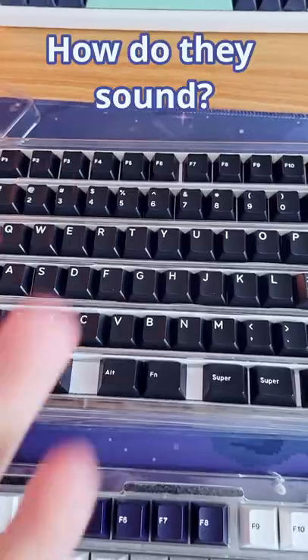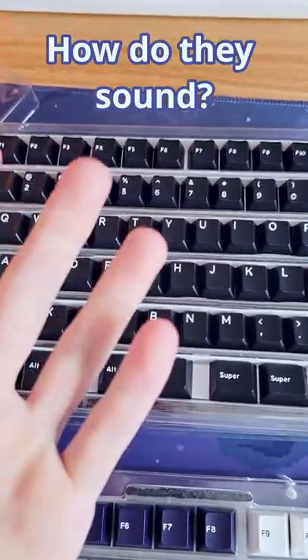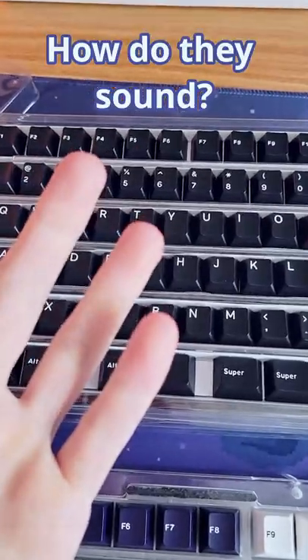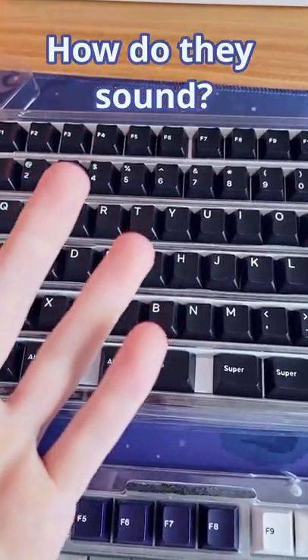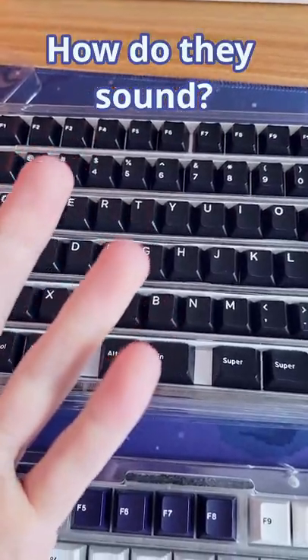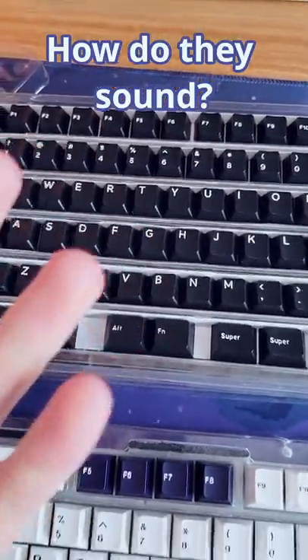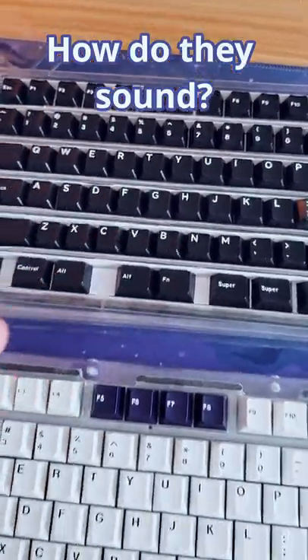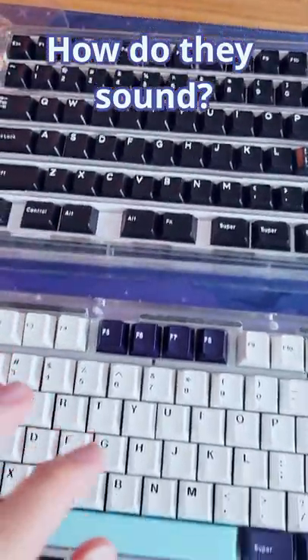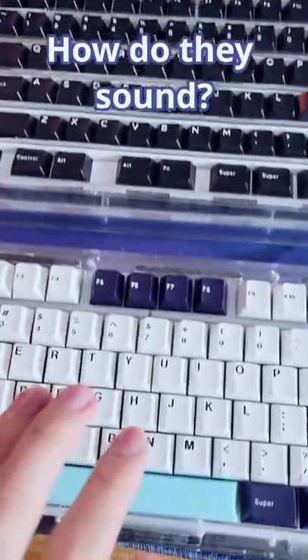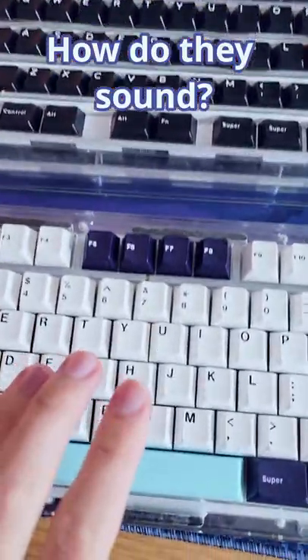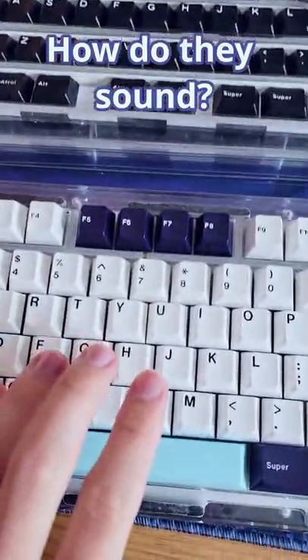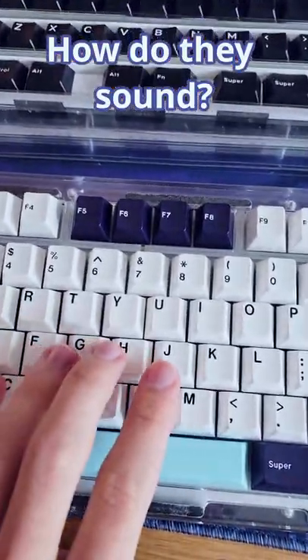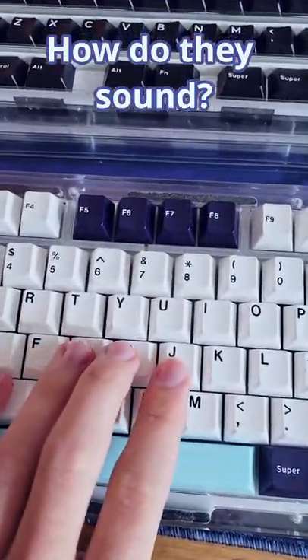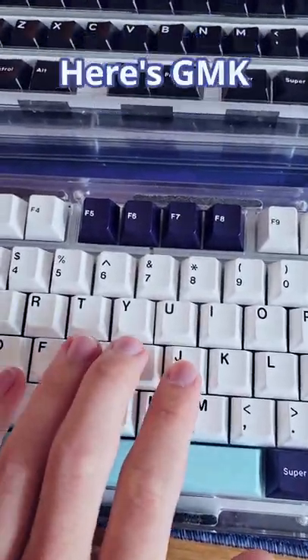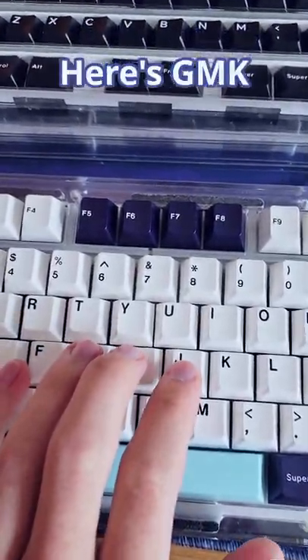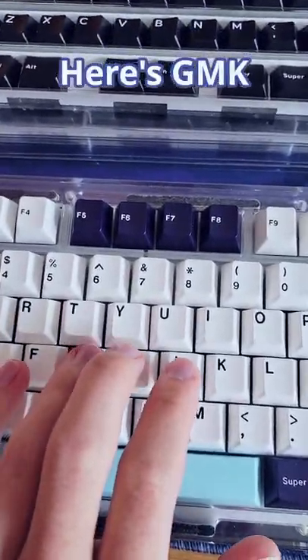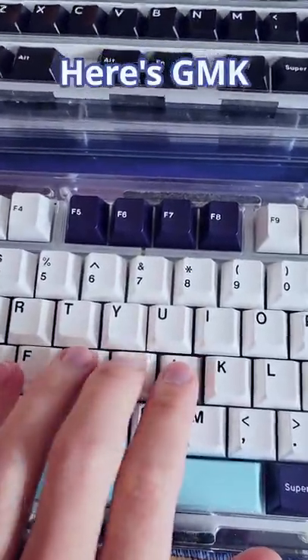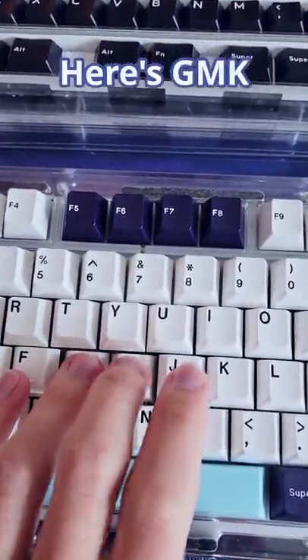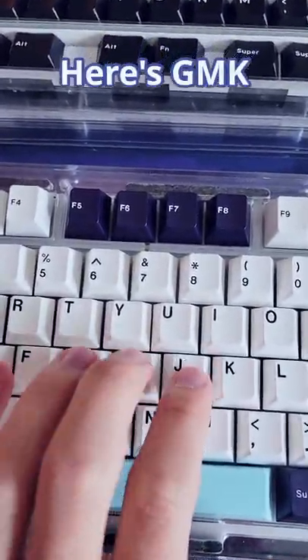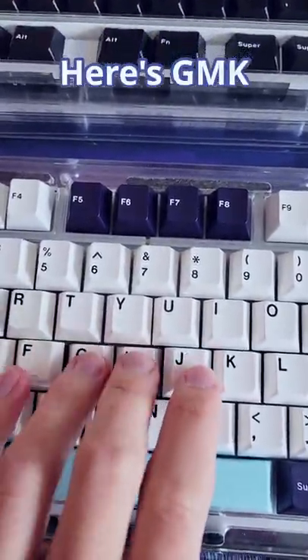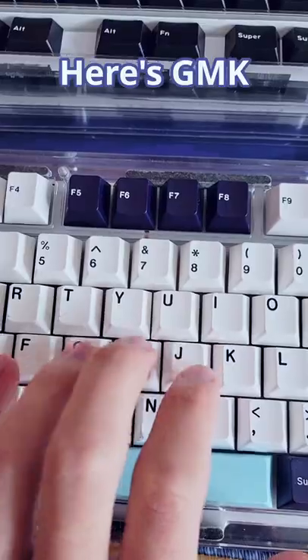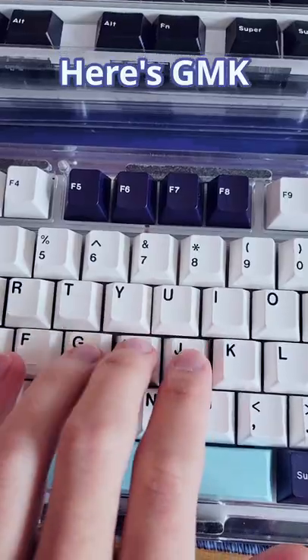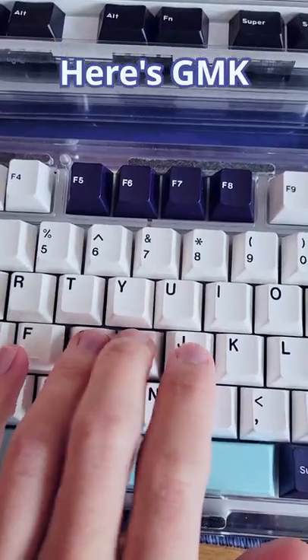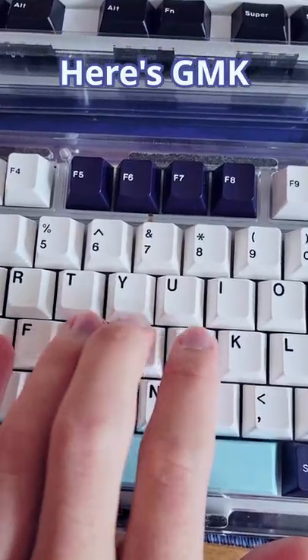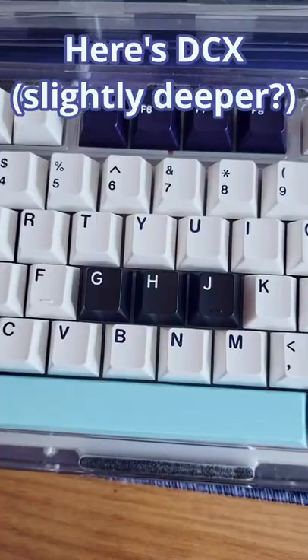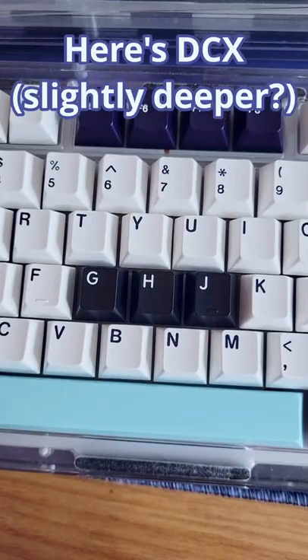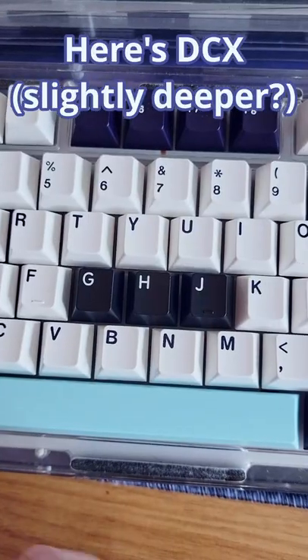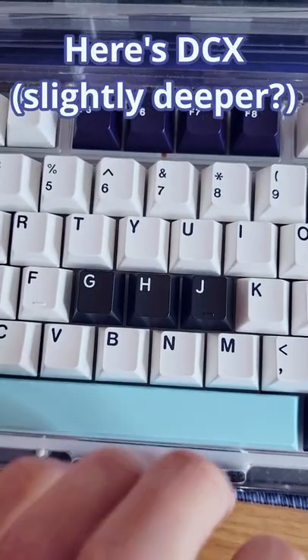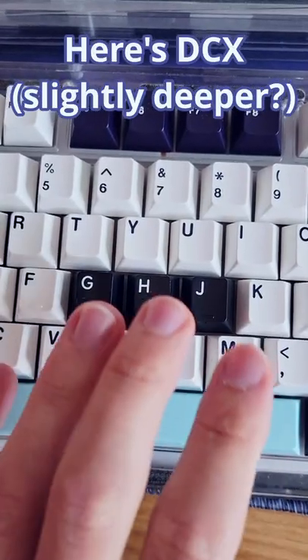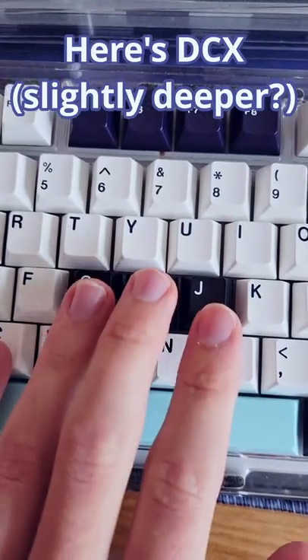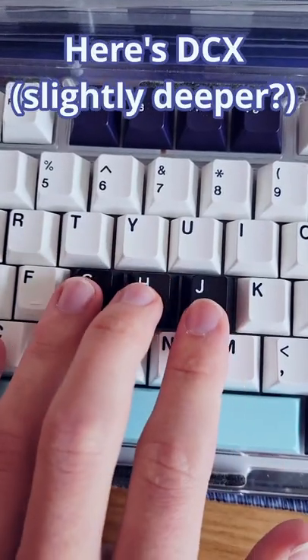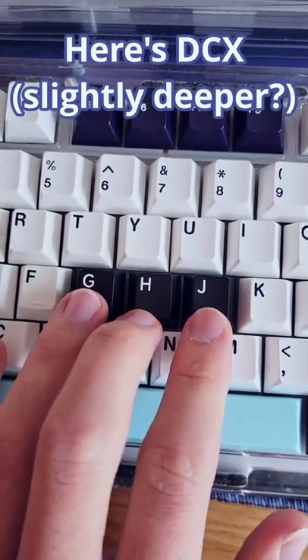How do they sound? Here's GMK, and here's DCX.